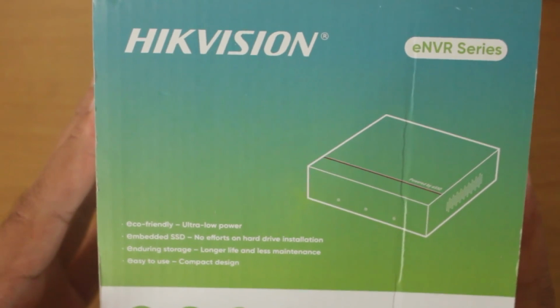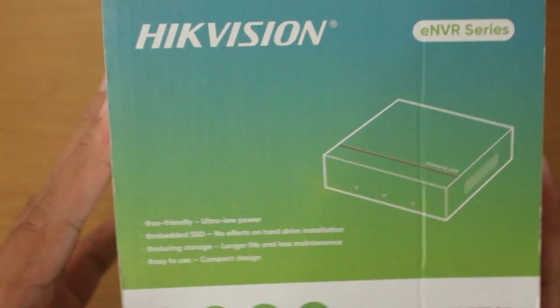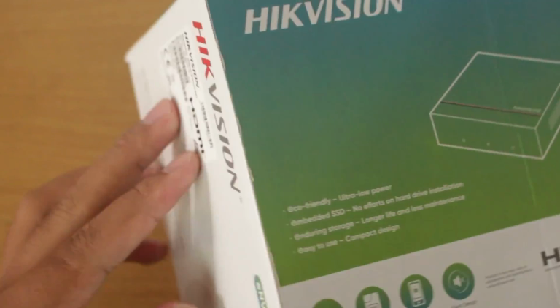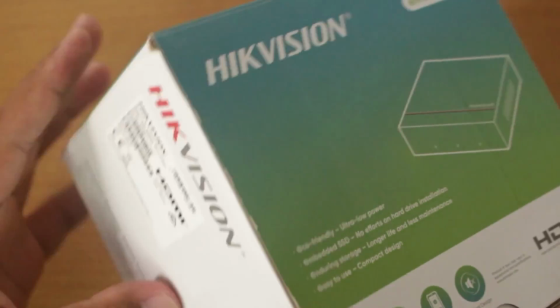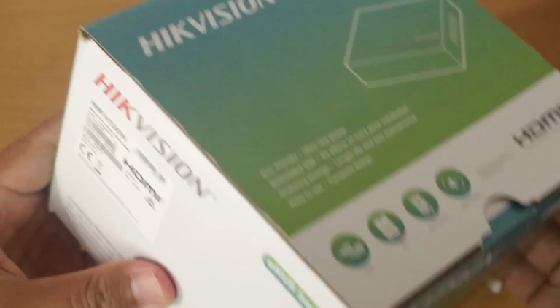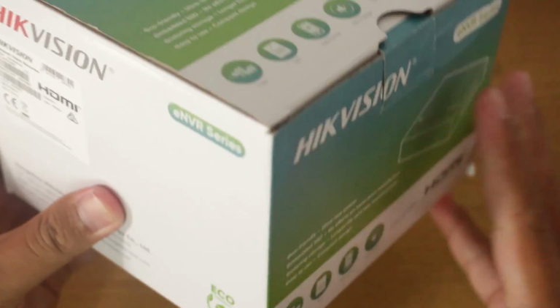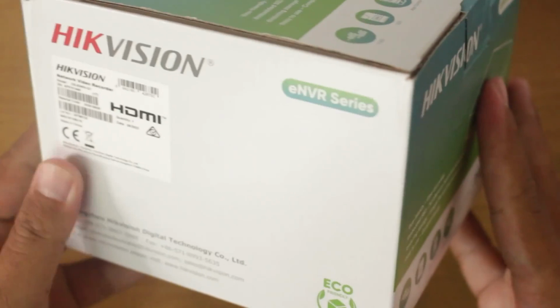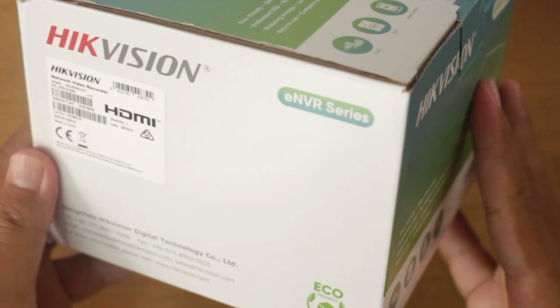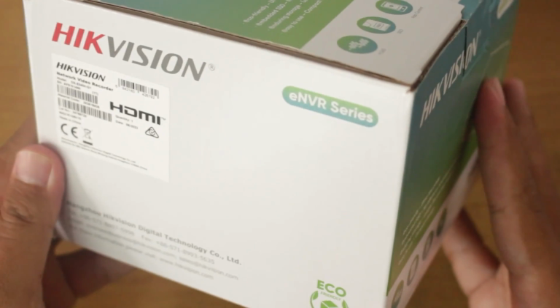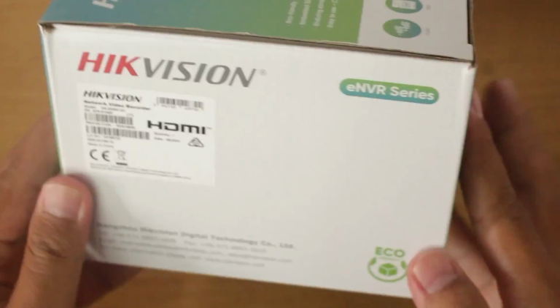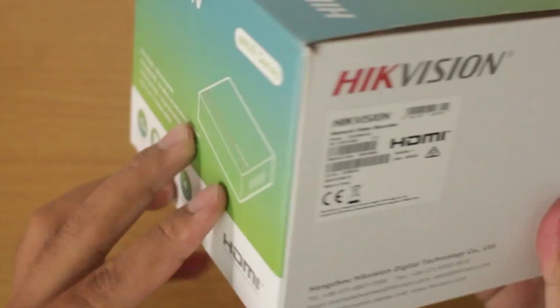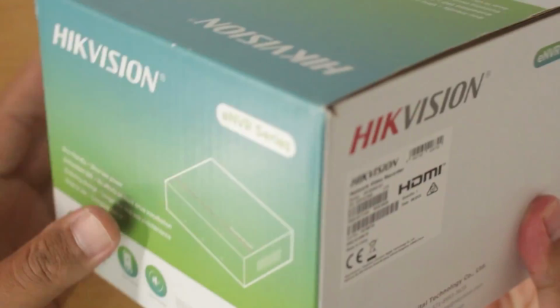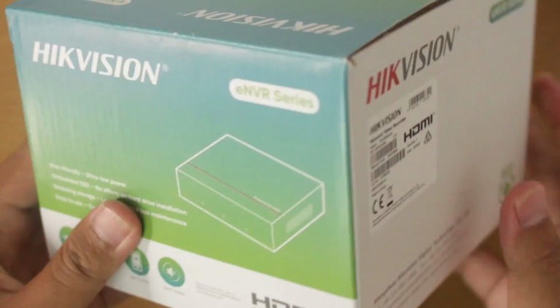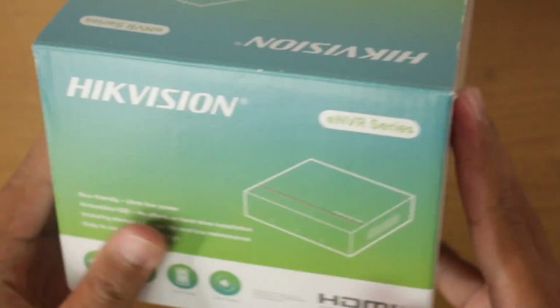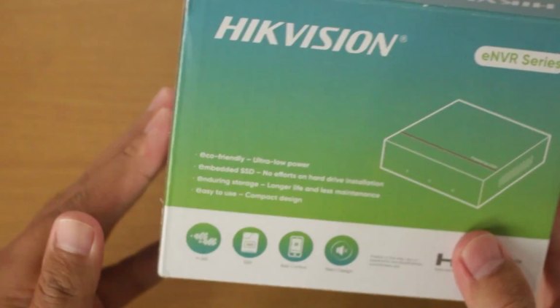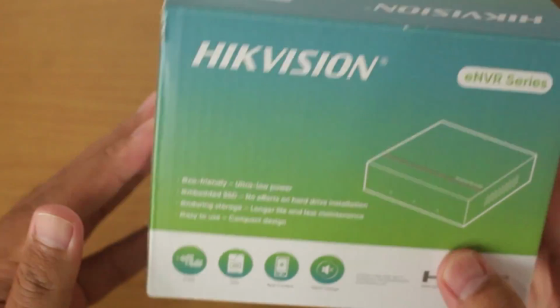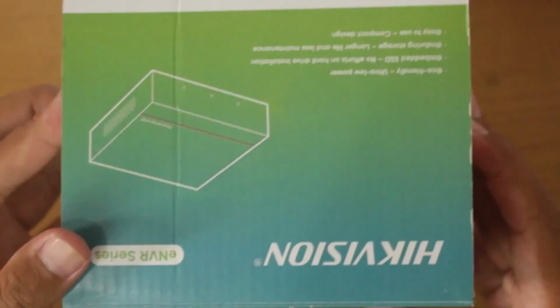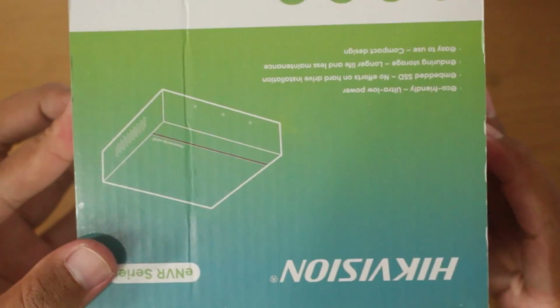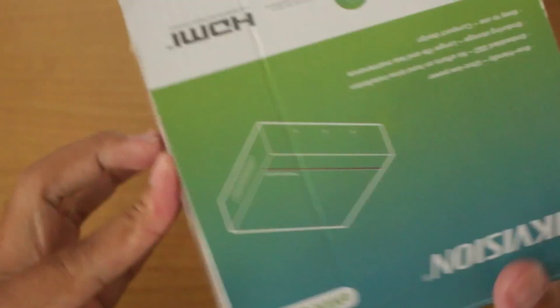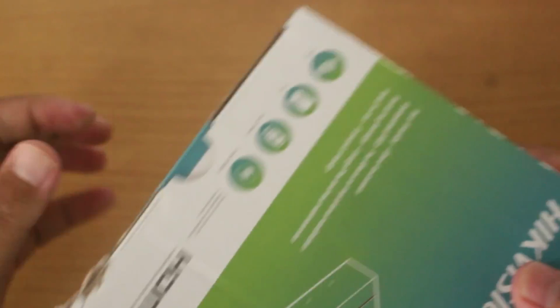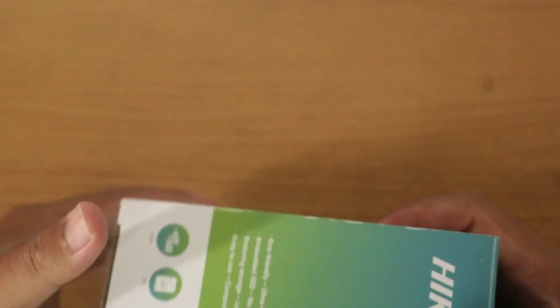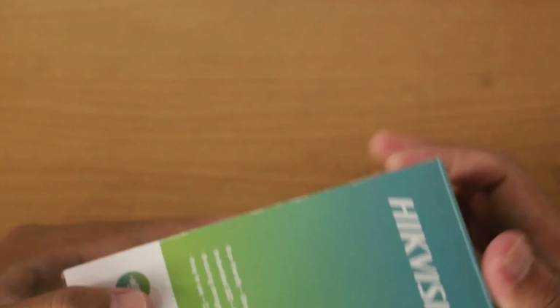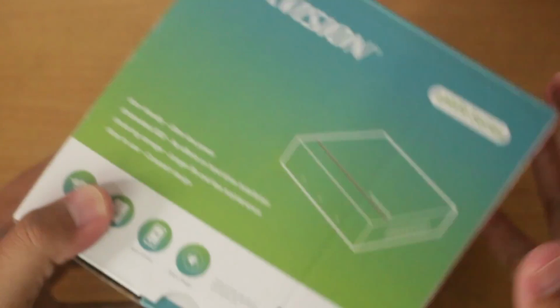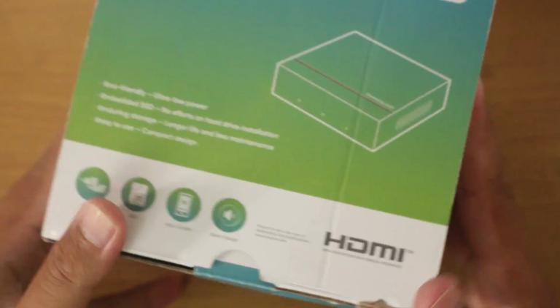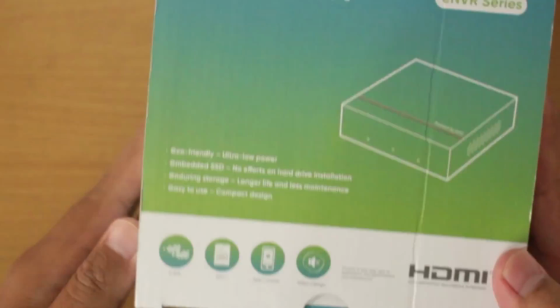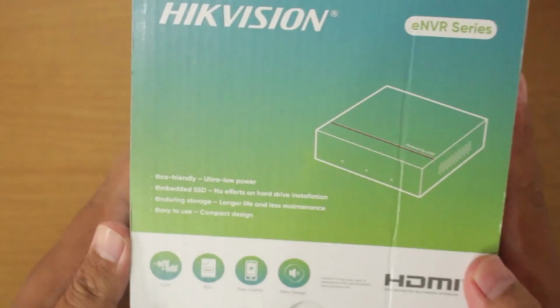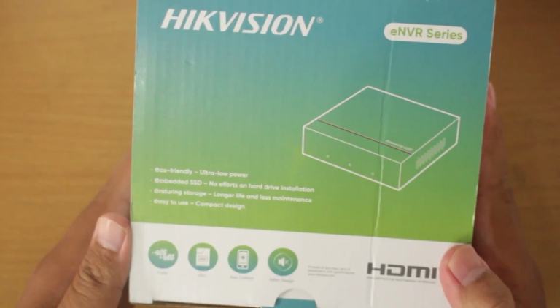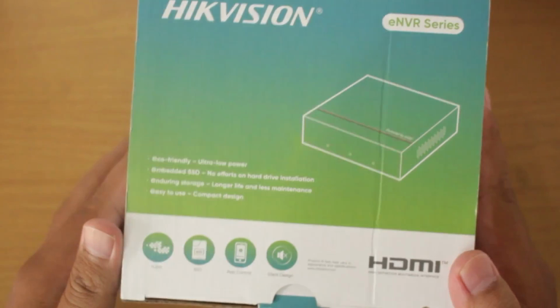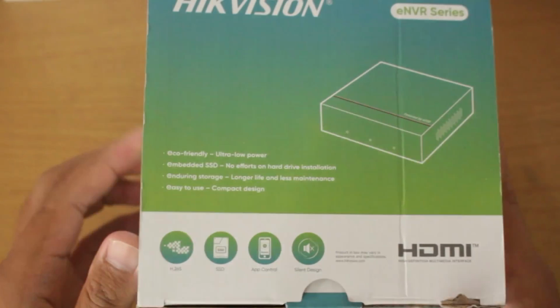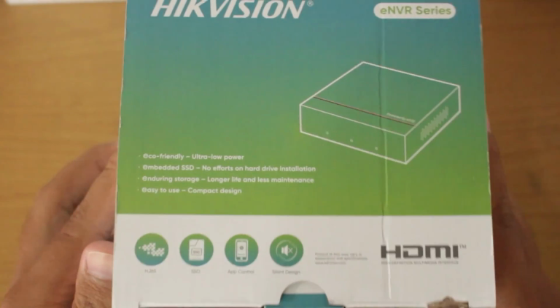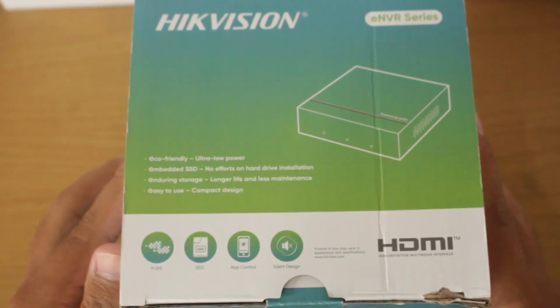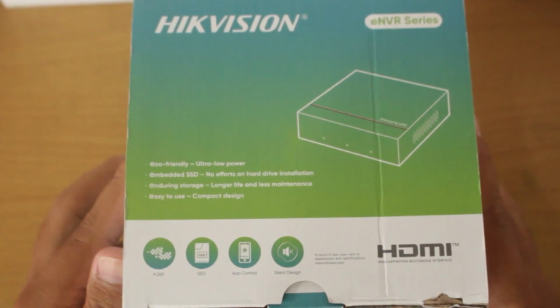That's a brief overview of what Hikvision ENVR is. Before we delve further into Hikvision ENVR, let's unbox it first.